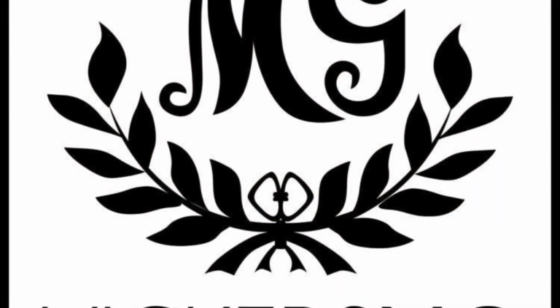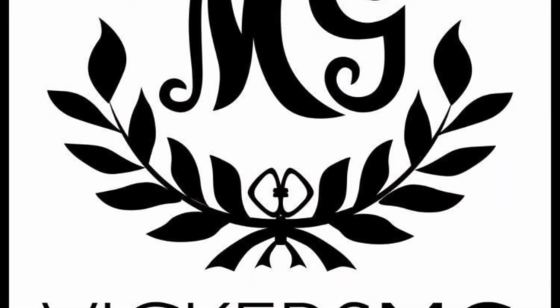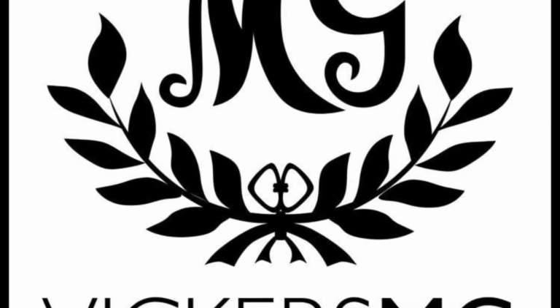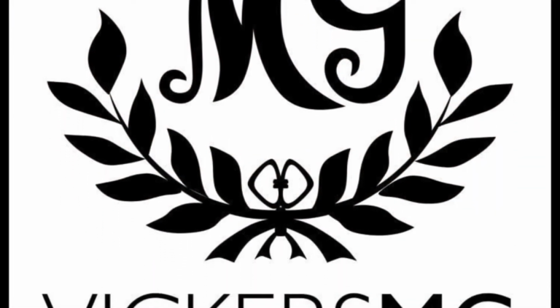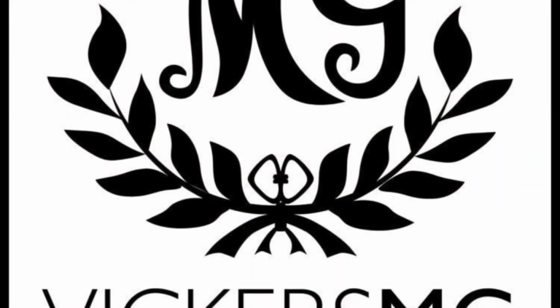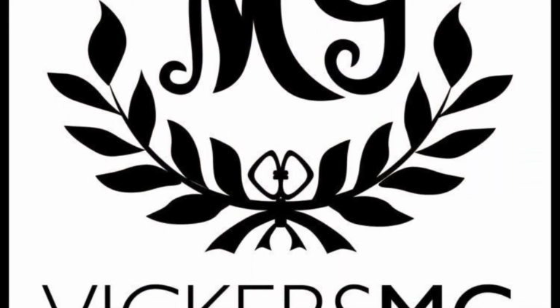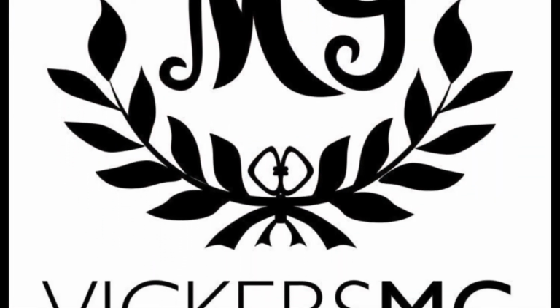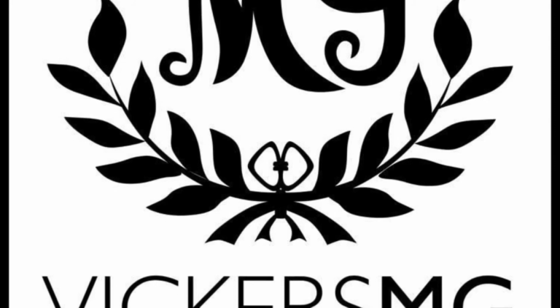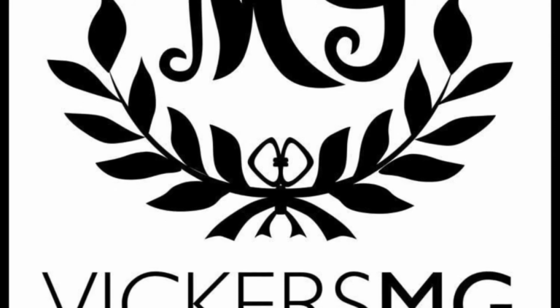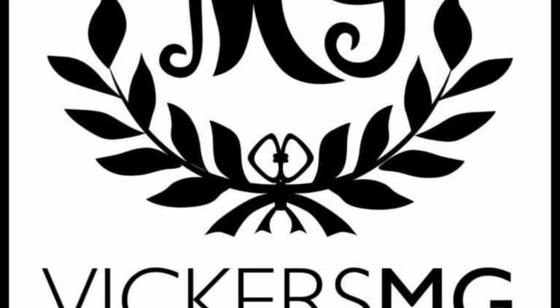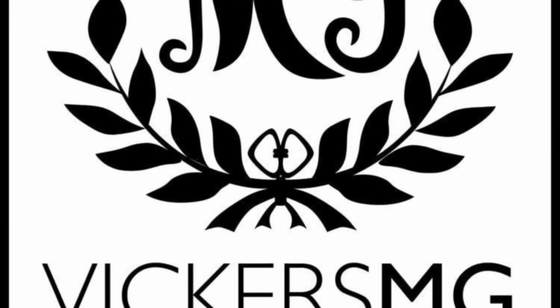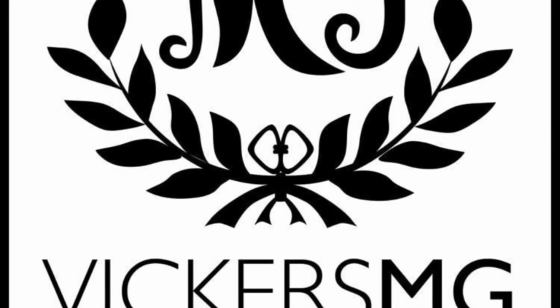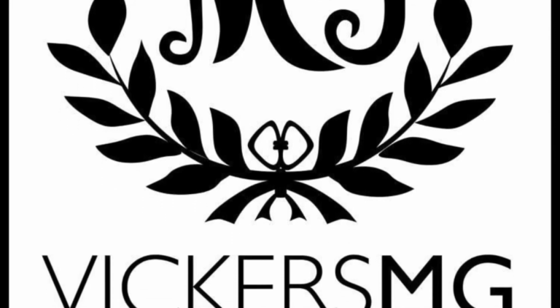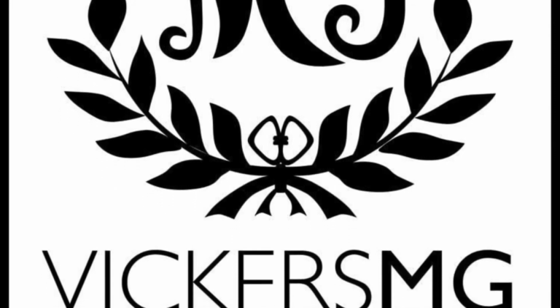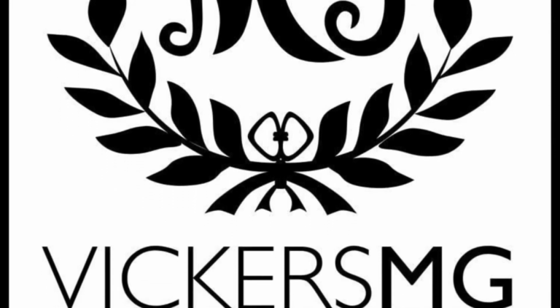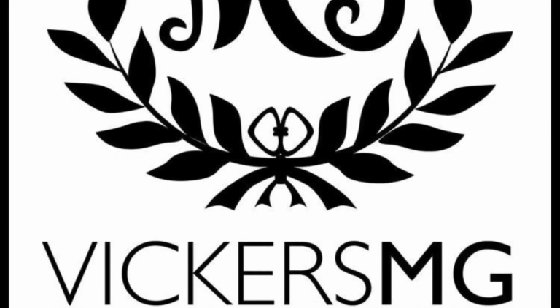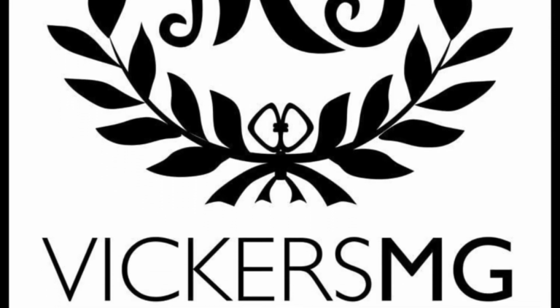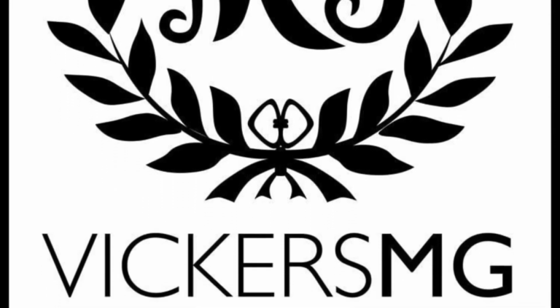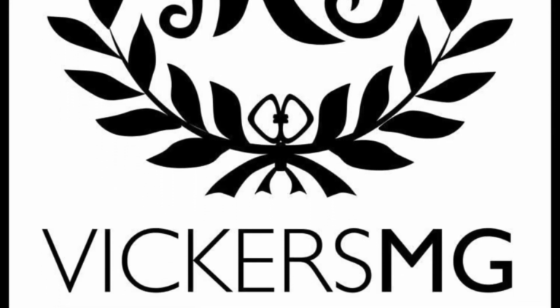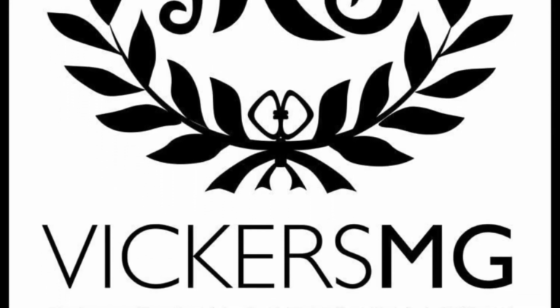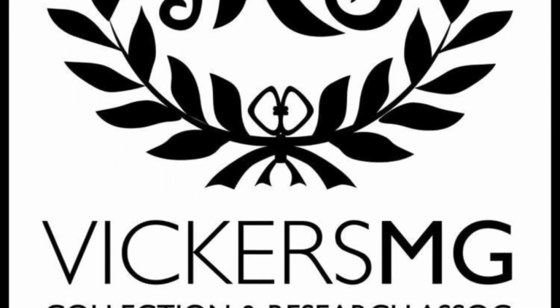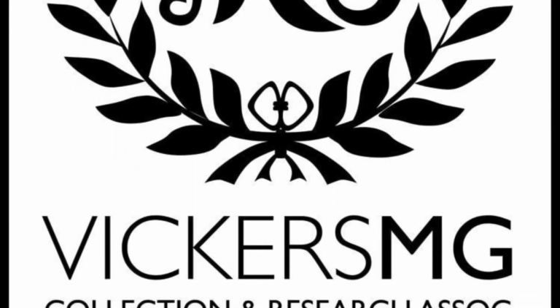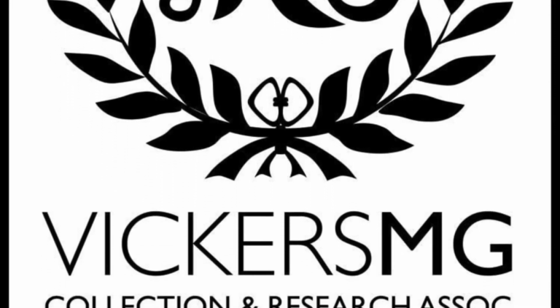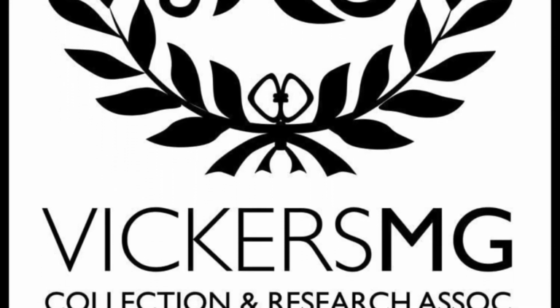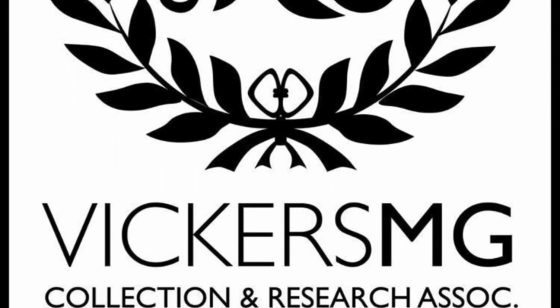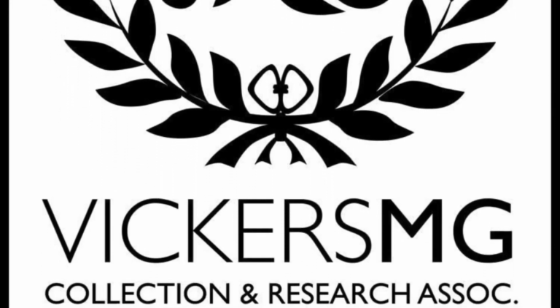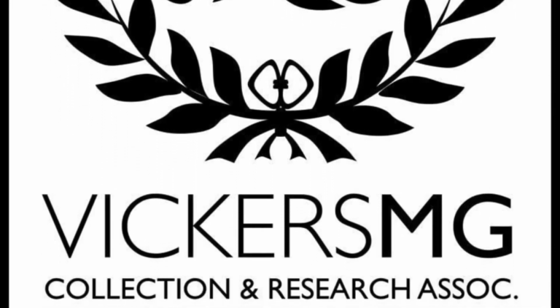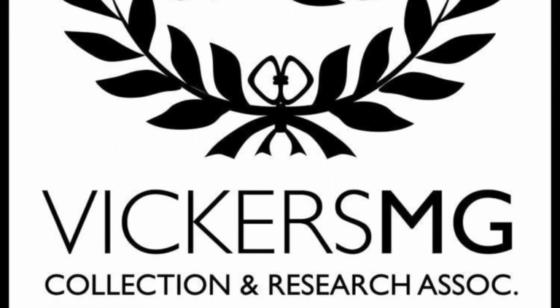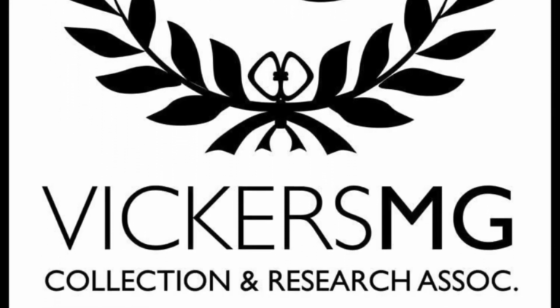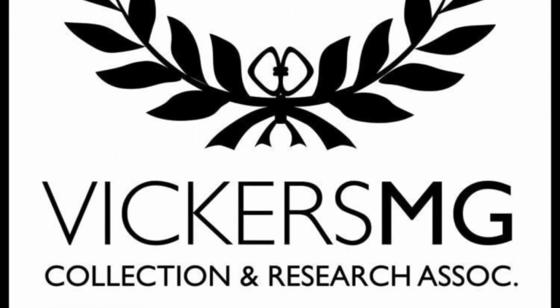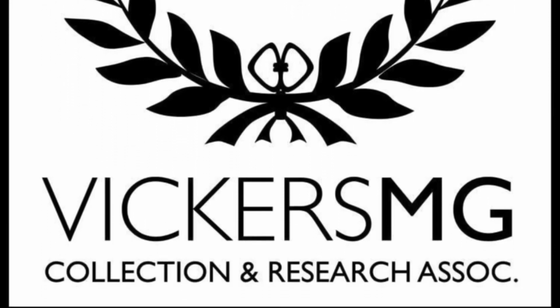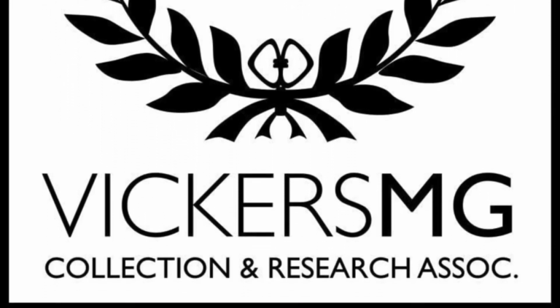Please support us on Patreon if you're able to, and let us know of anything you'd like to see in the future. I look forward to hearing from you.